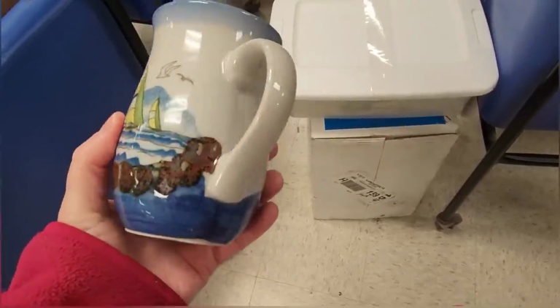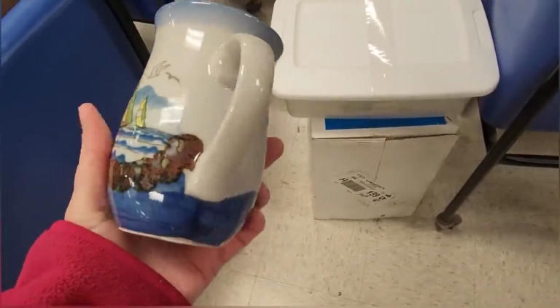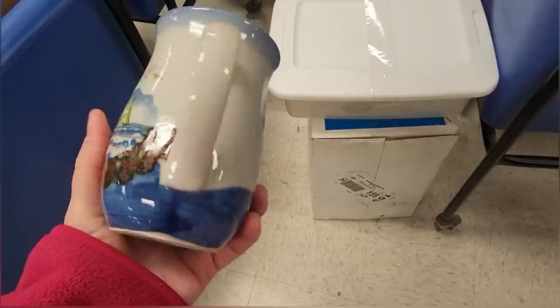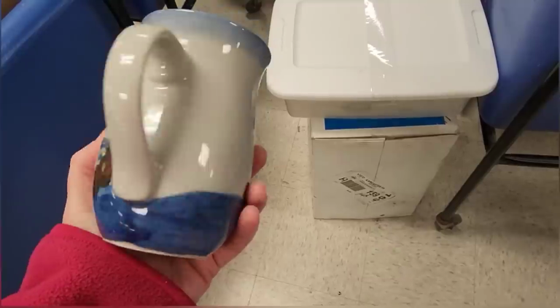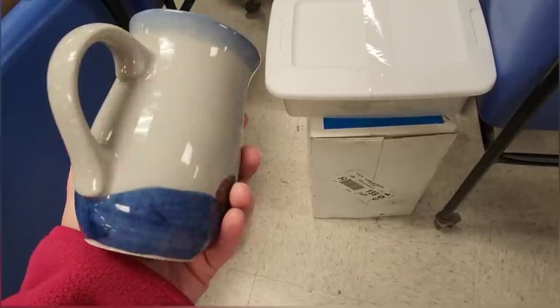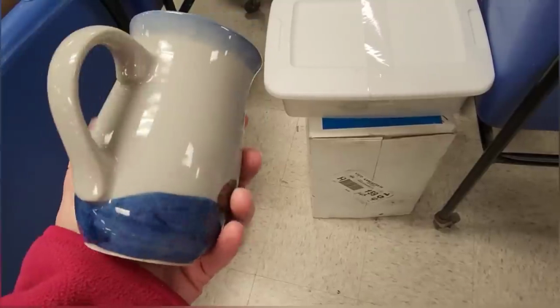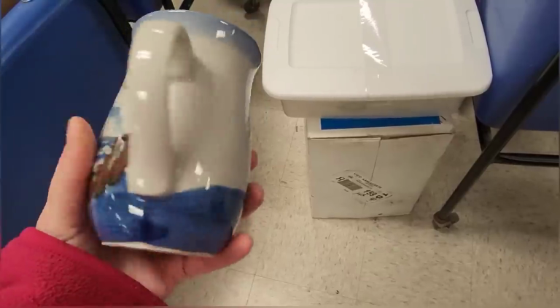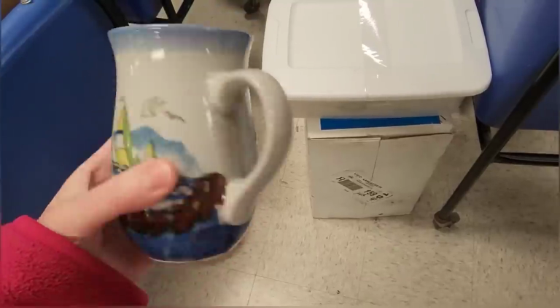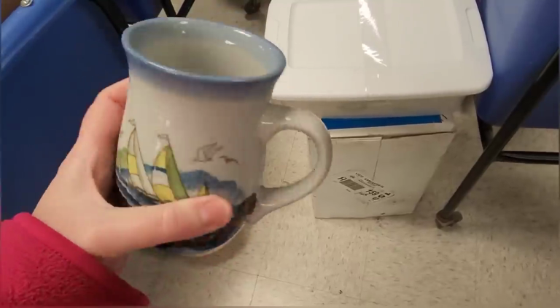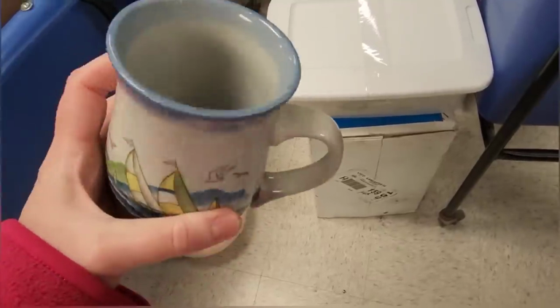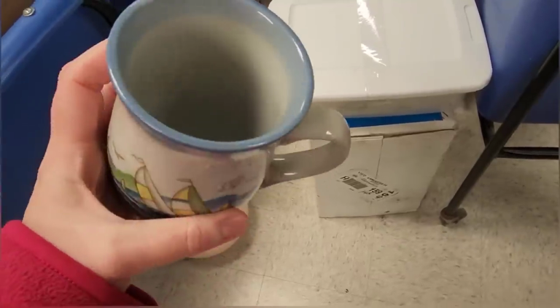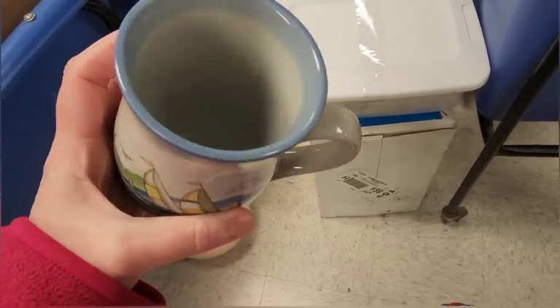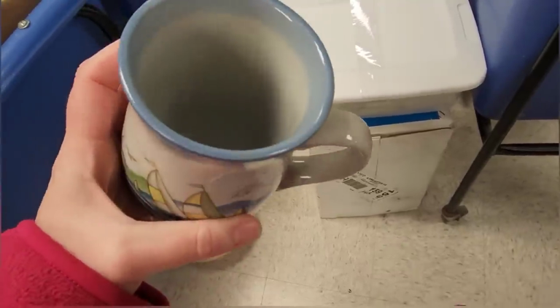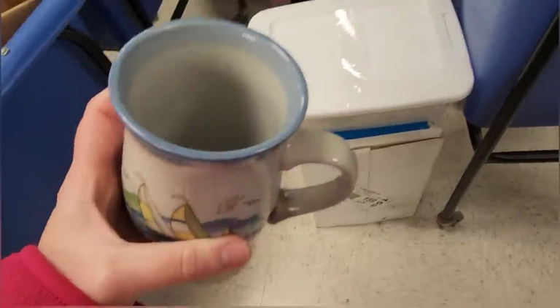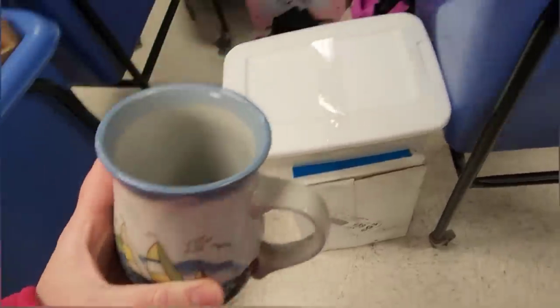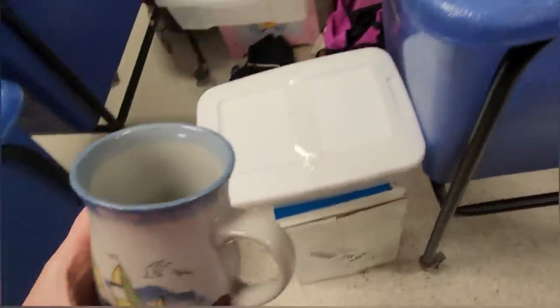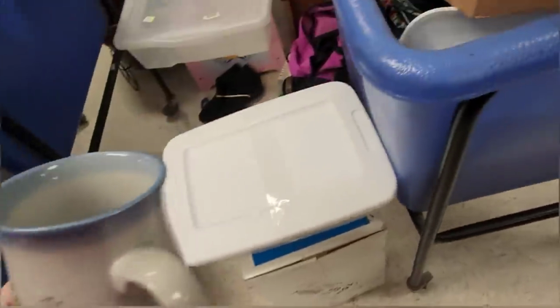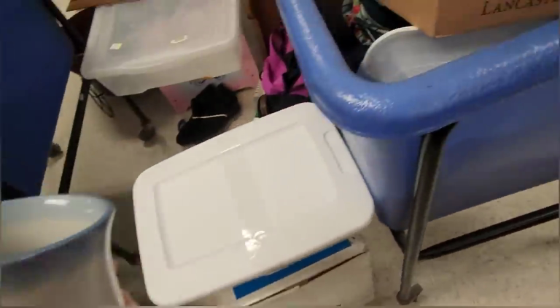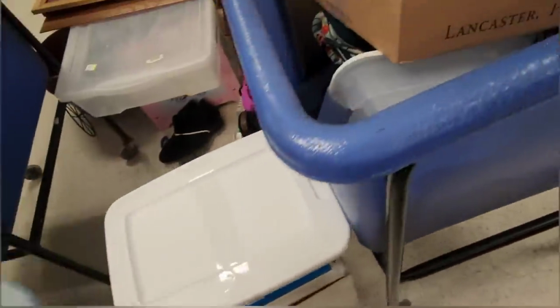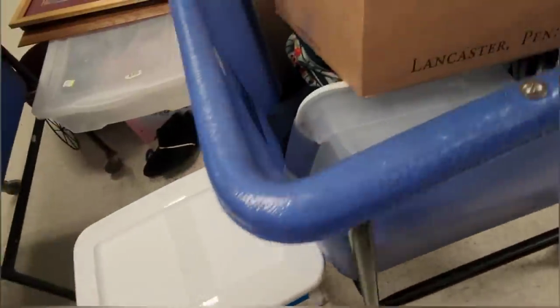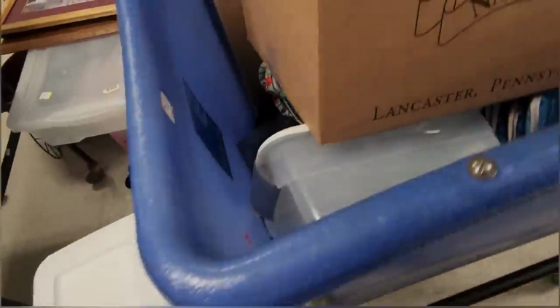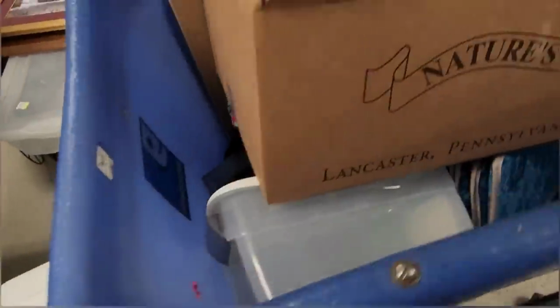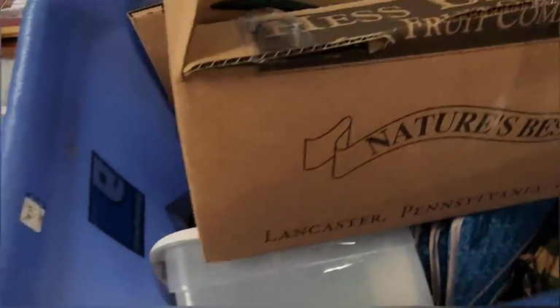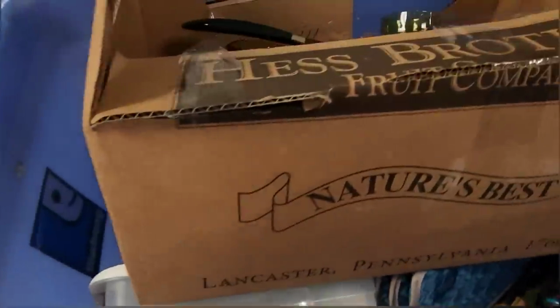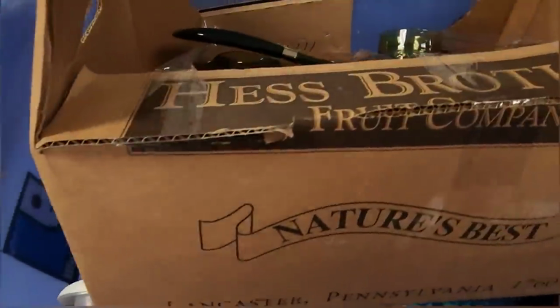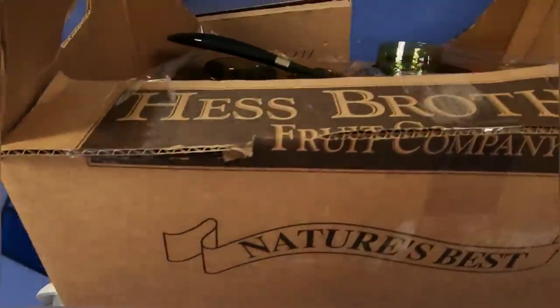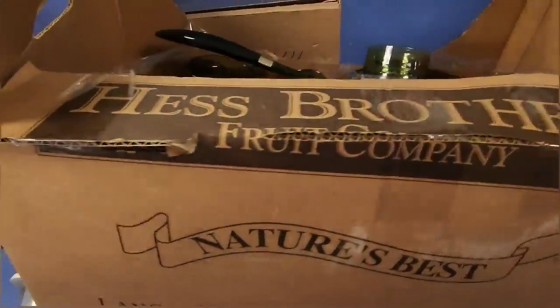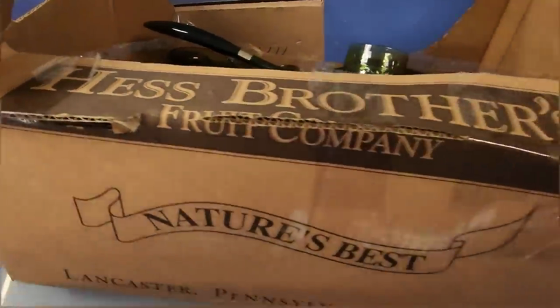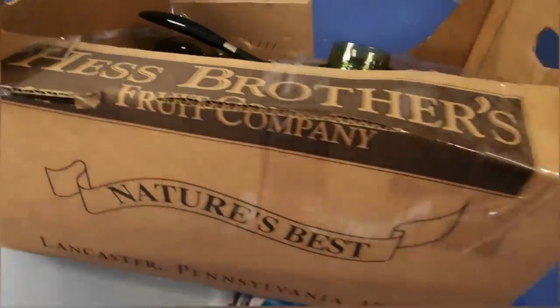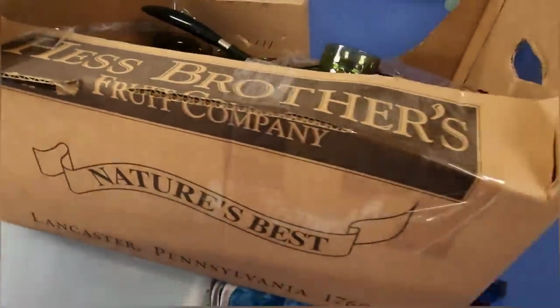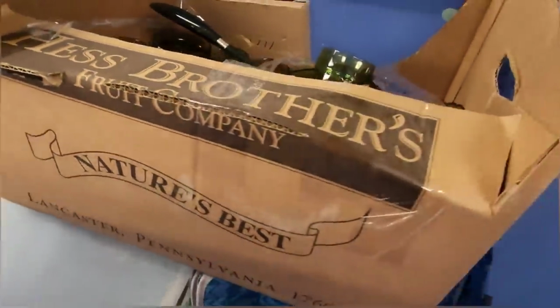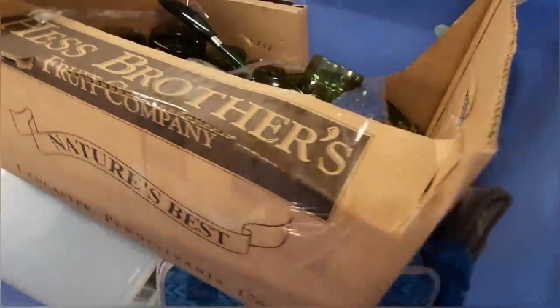Right now we are at my favorite Goodwill. They were actively restocking — you can see all of the carts here.